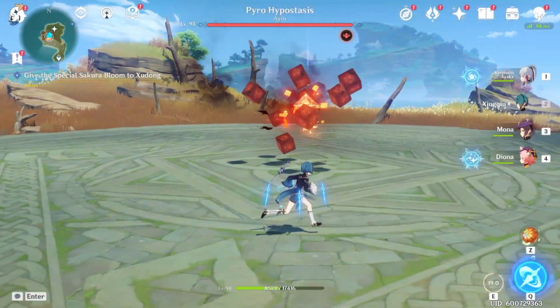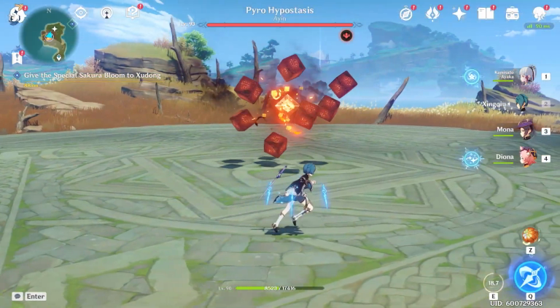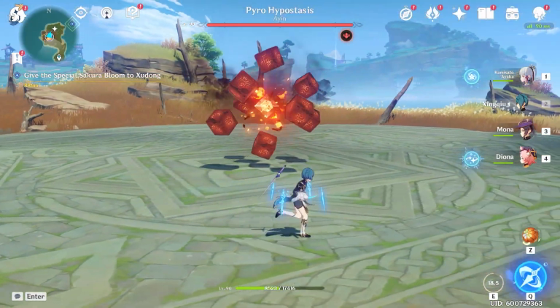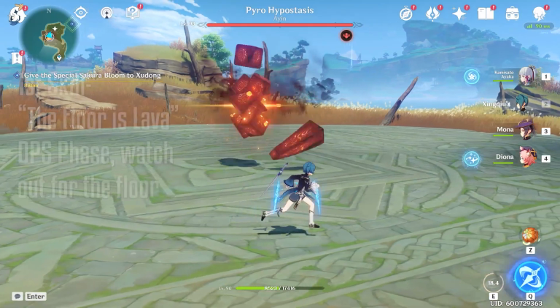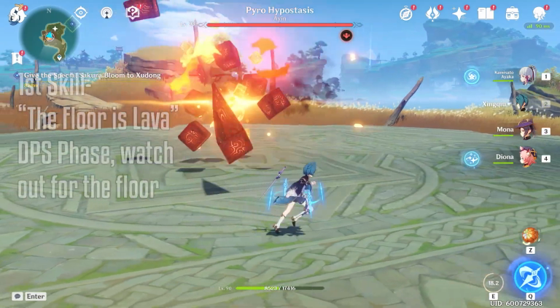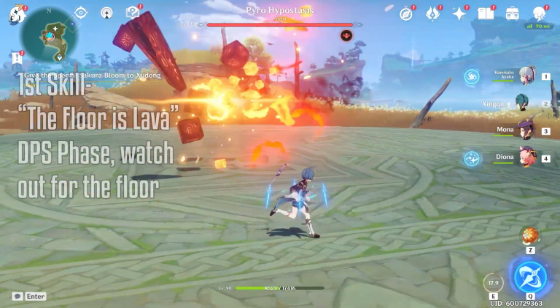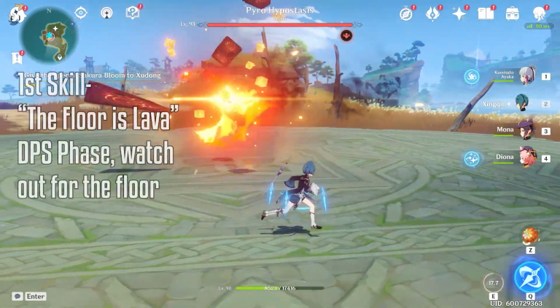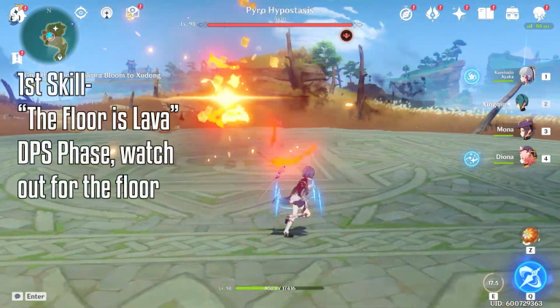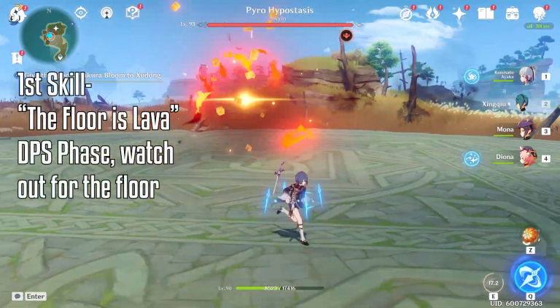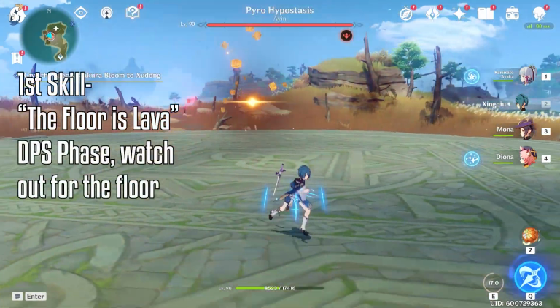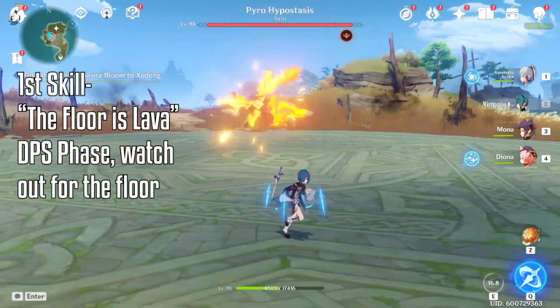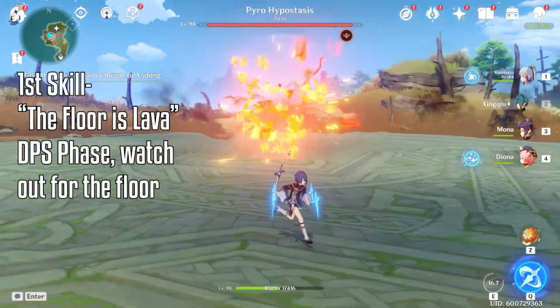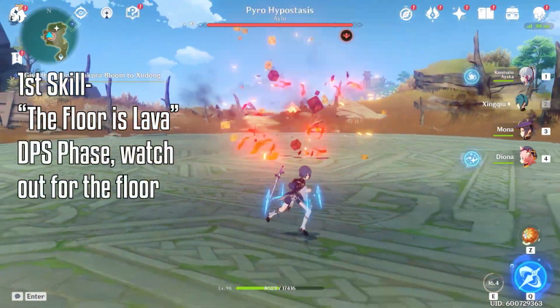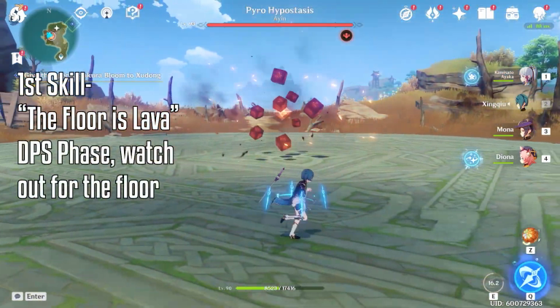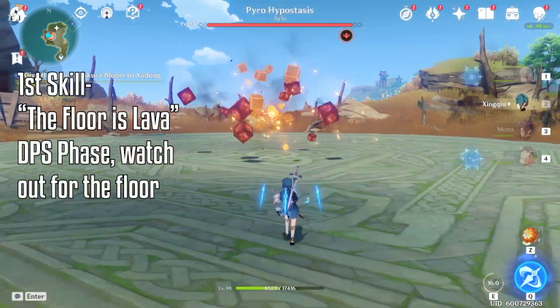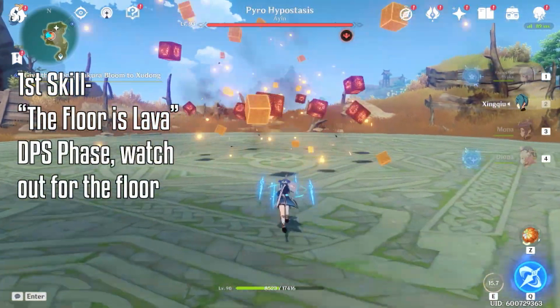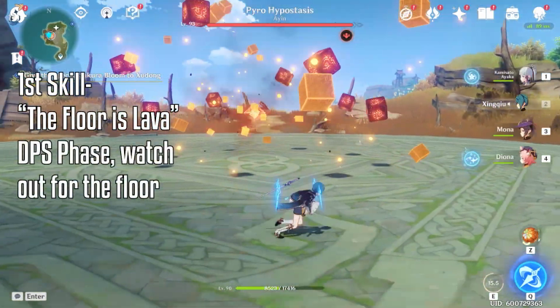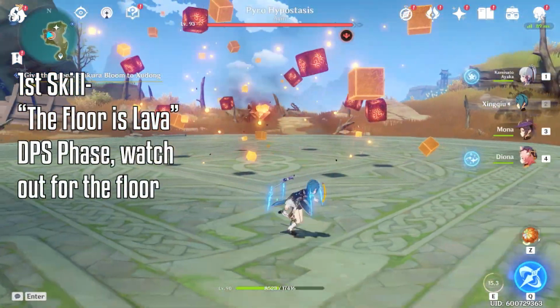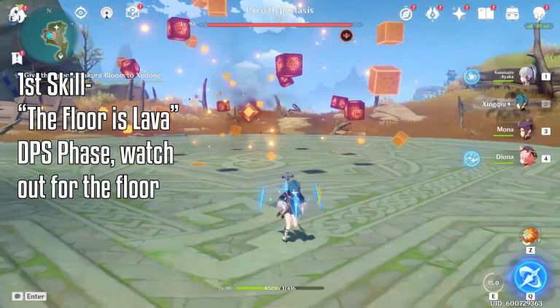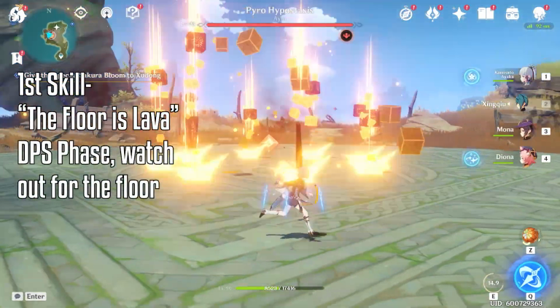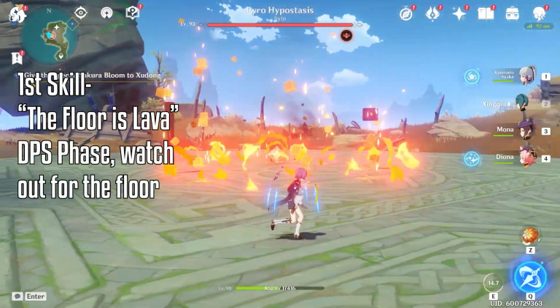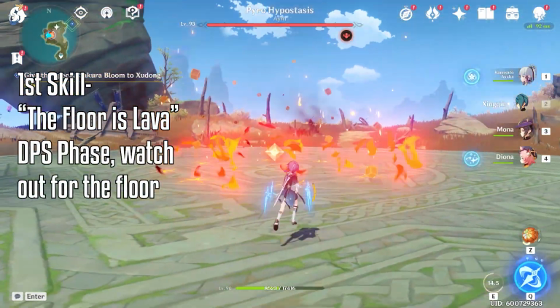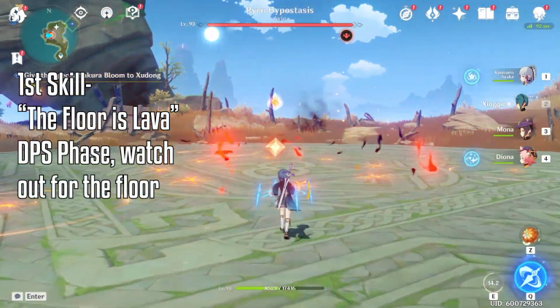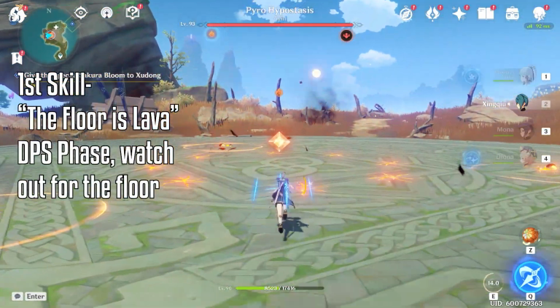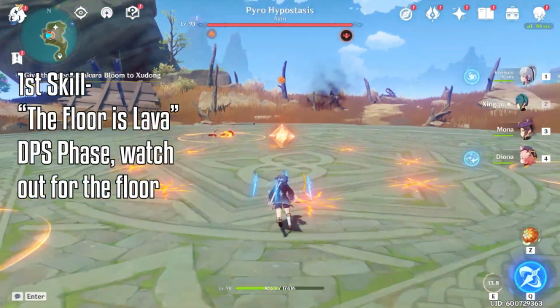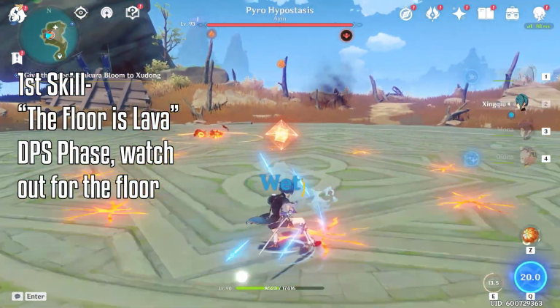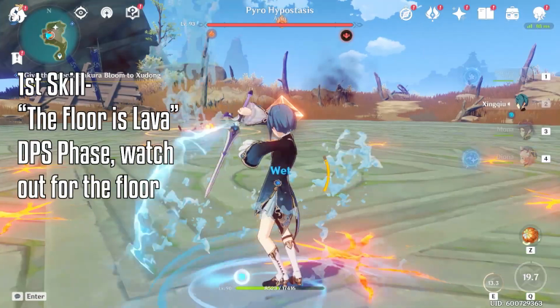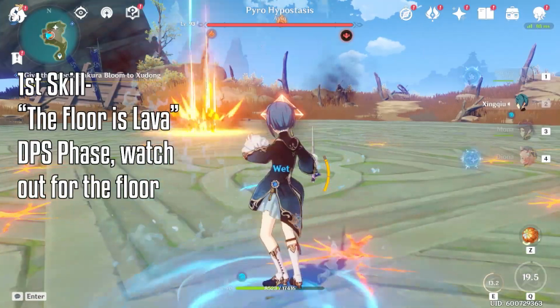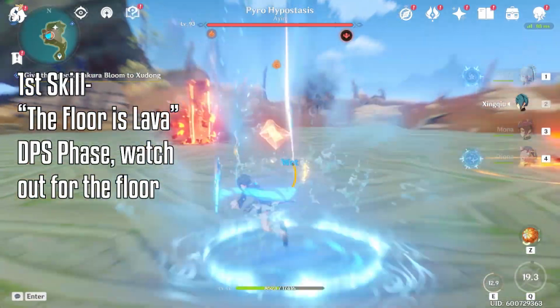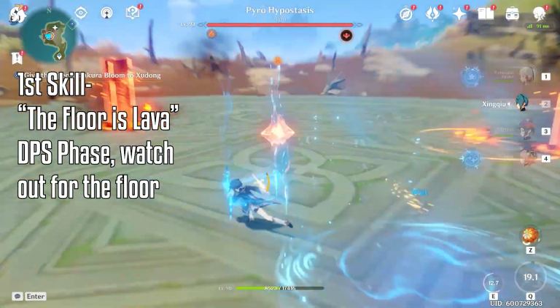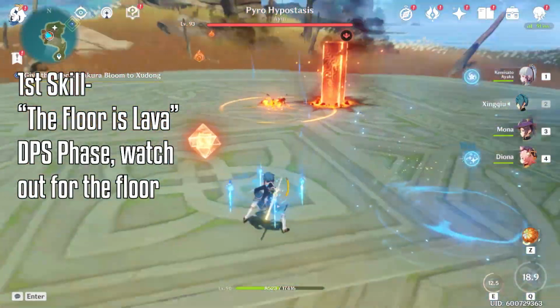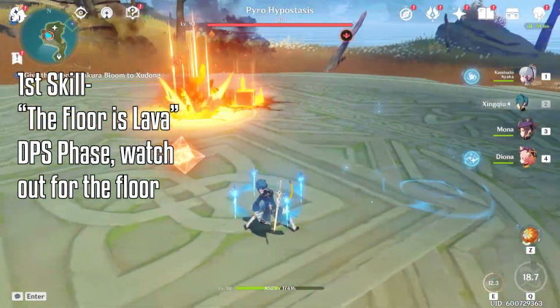The first skill you see here is the Floor is Lava. During this phase, you can damage him but watch out for the floor as it's really hot.